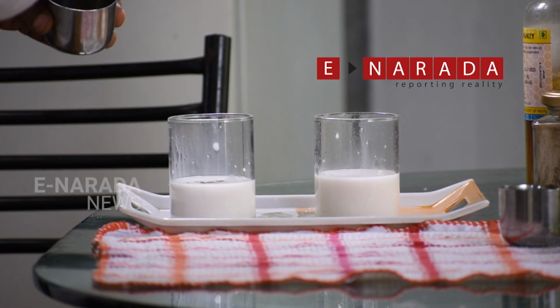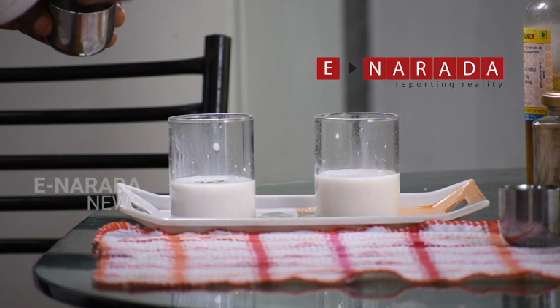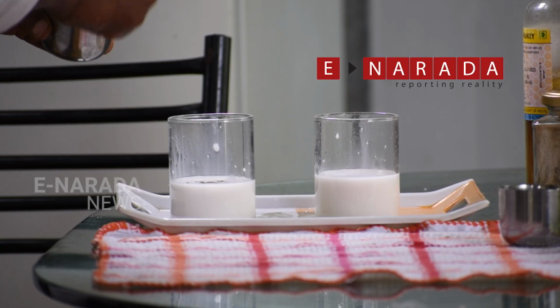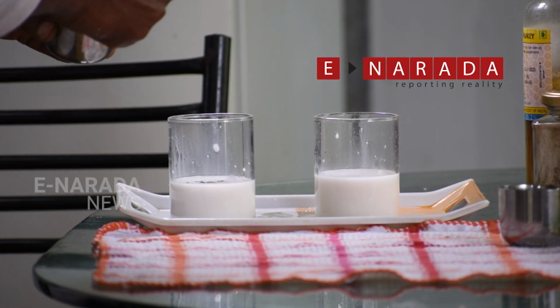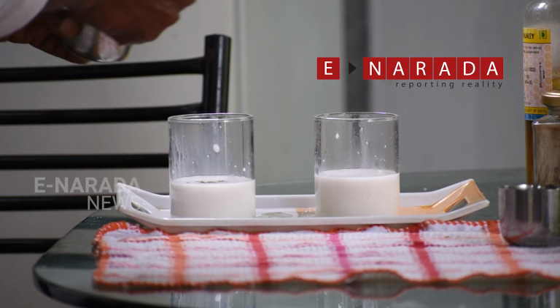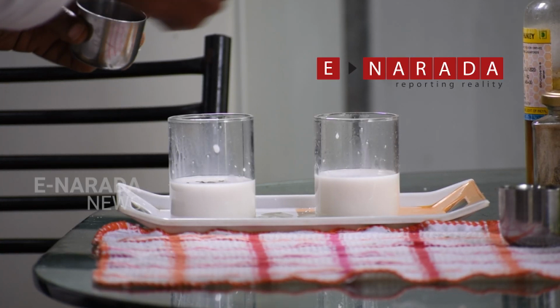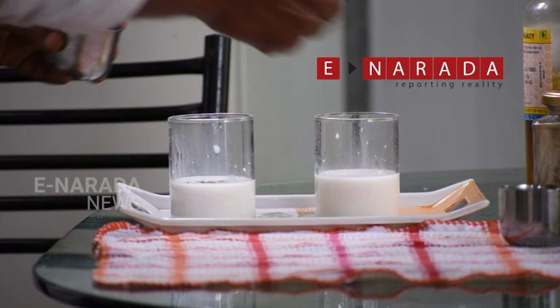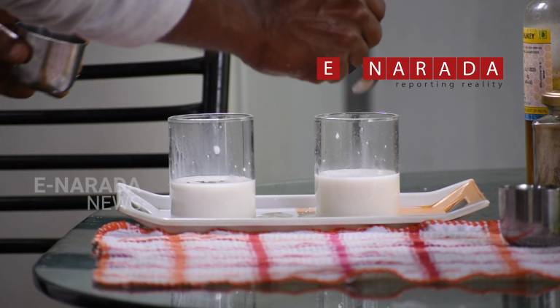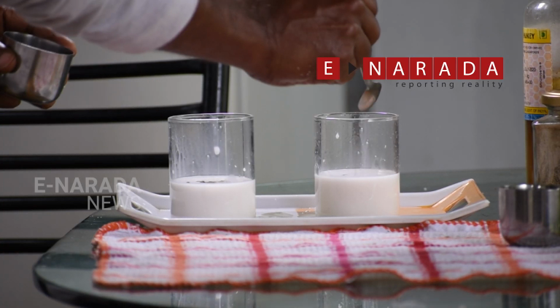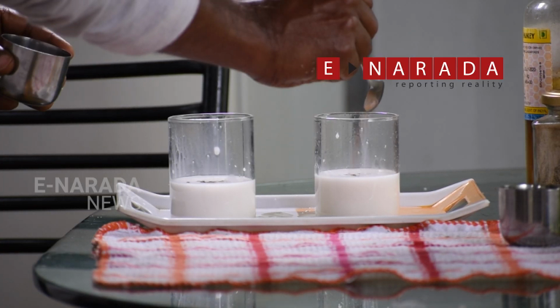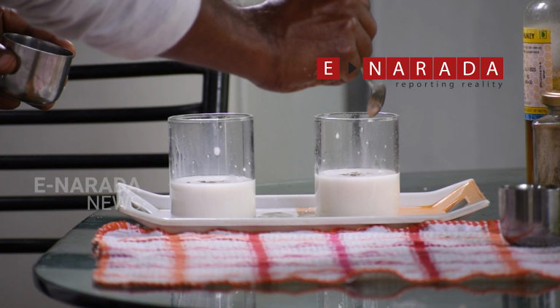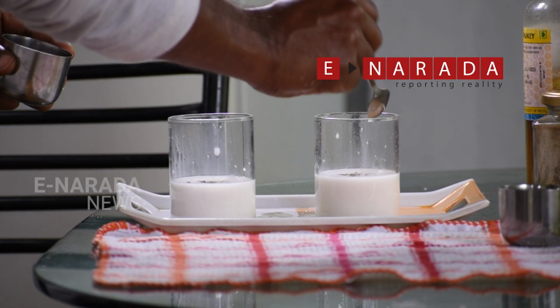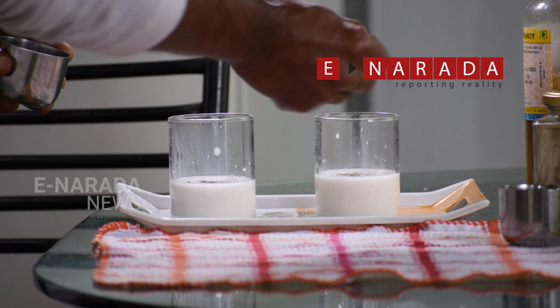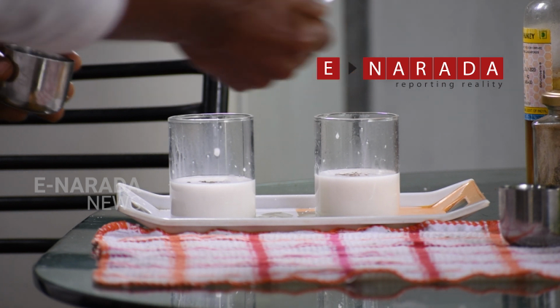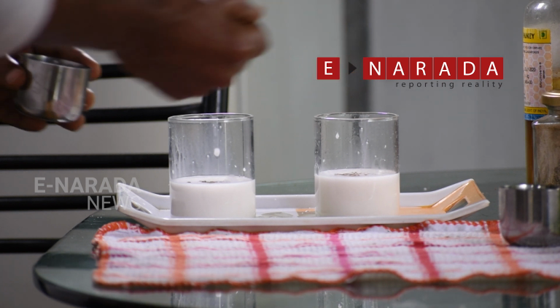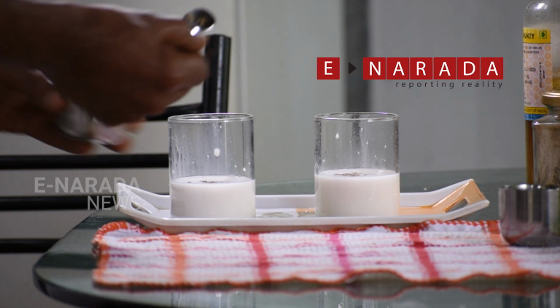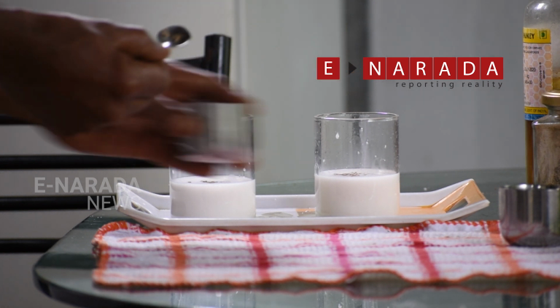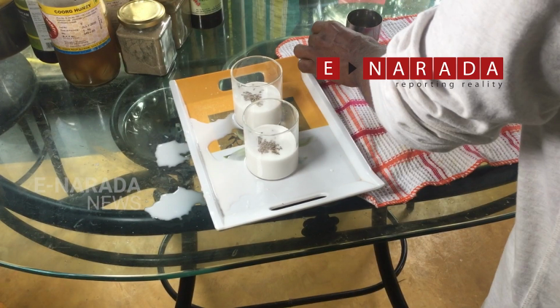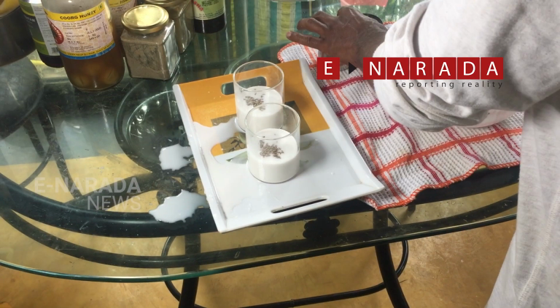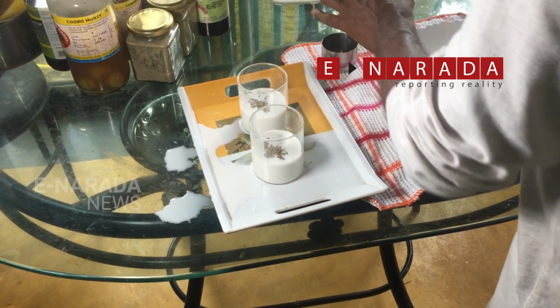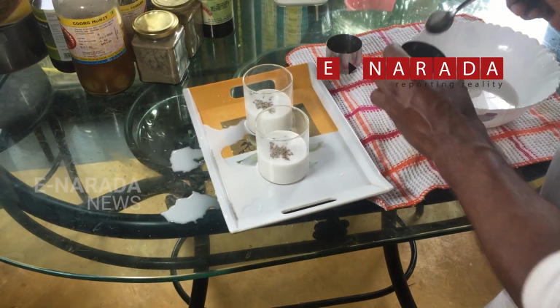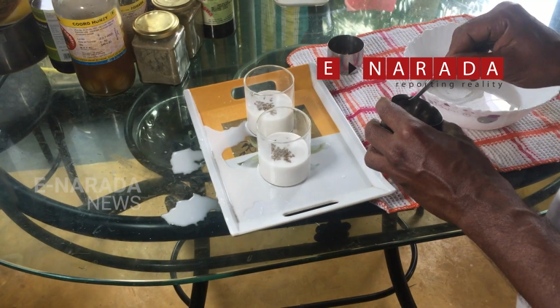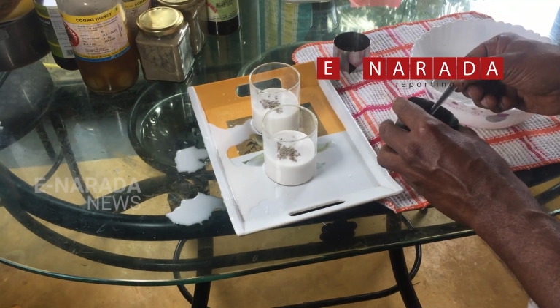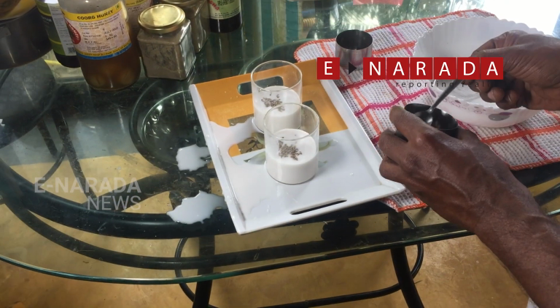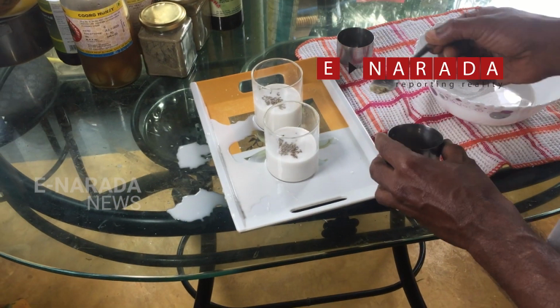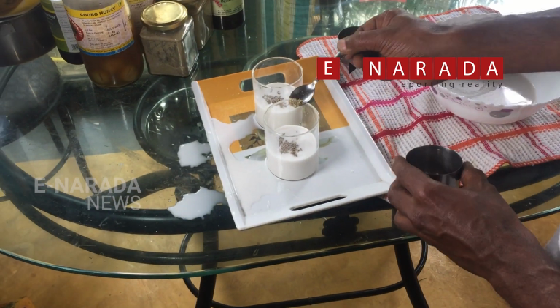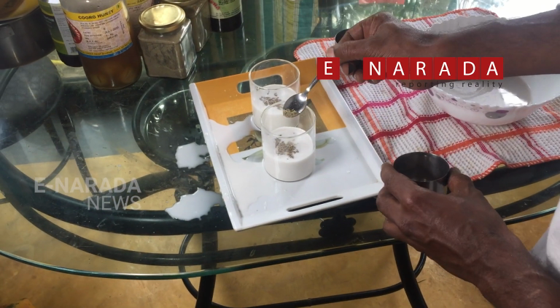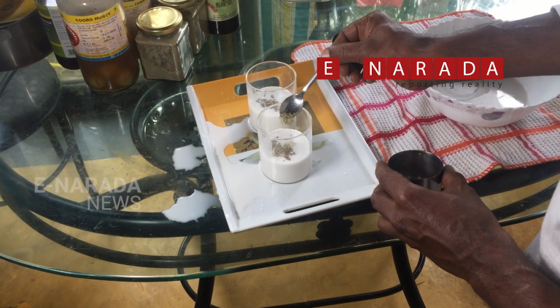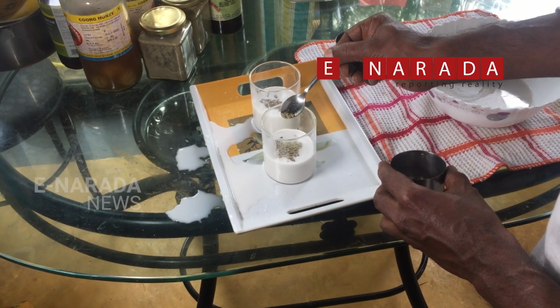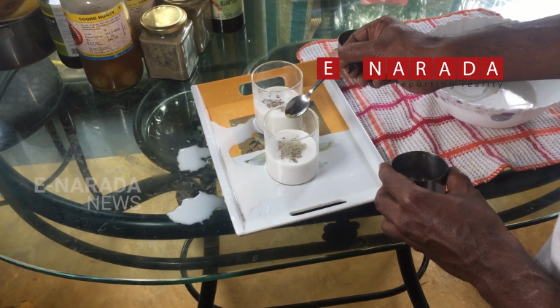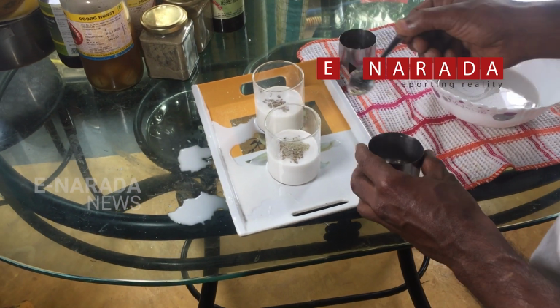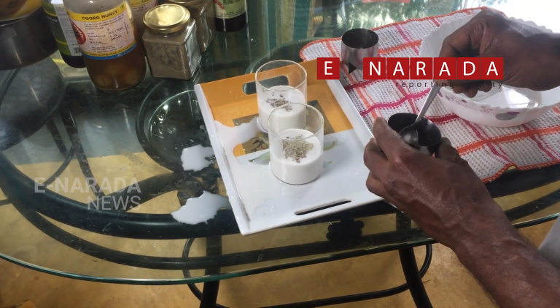Coconut milk has a unique chain of proteins that helps in improving the overall digestive health.